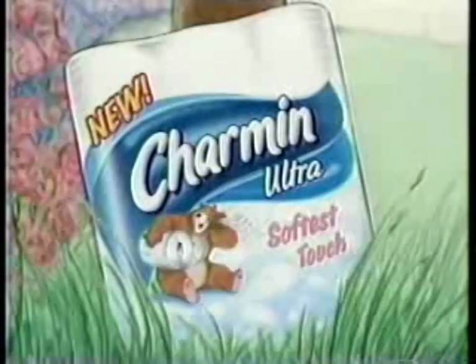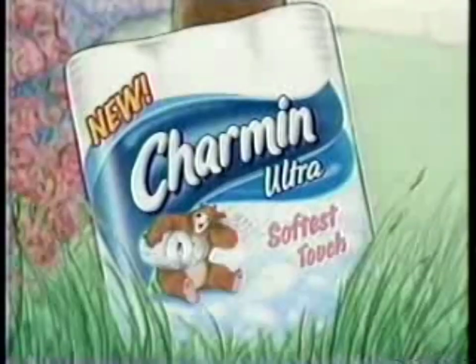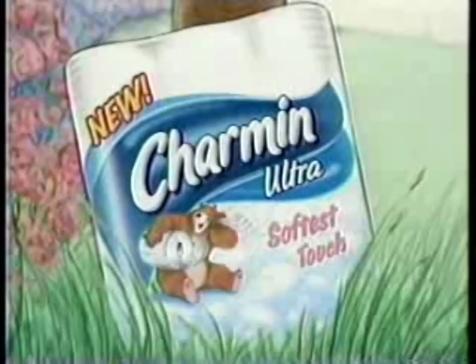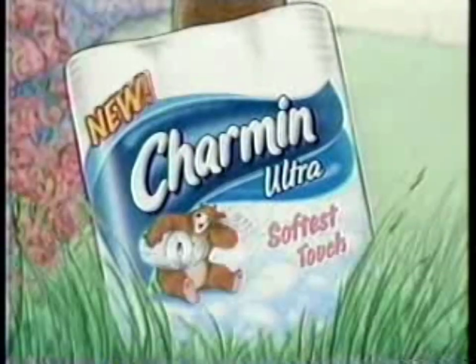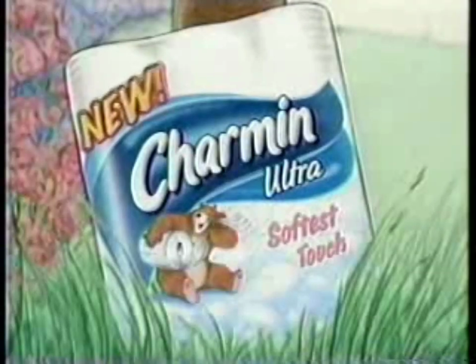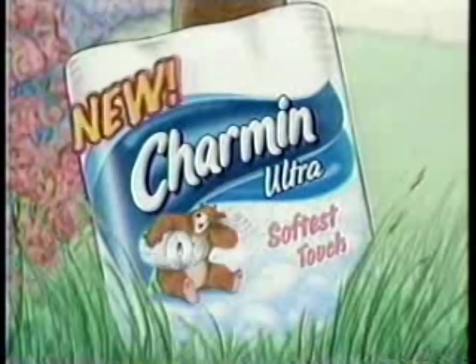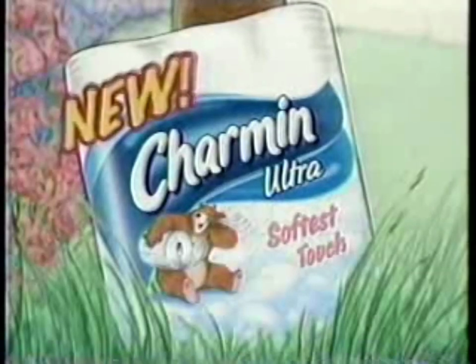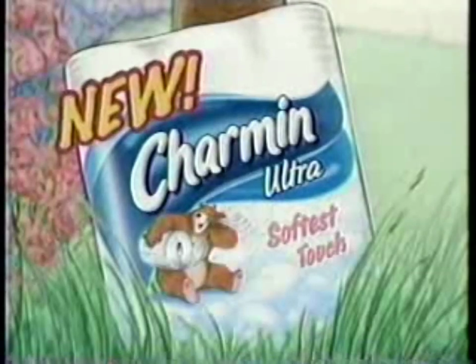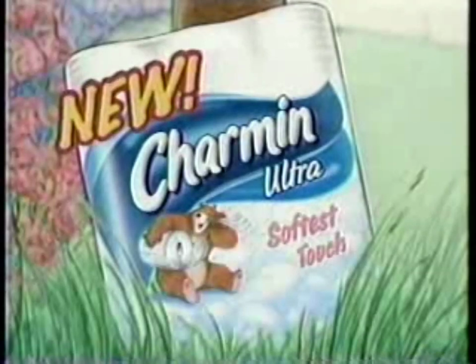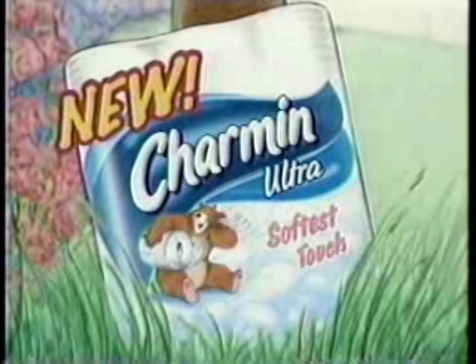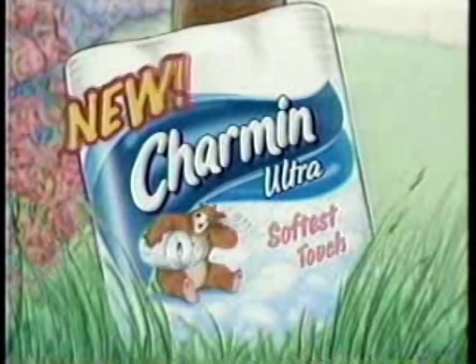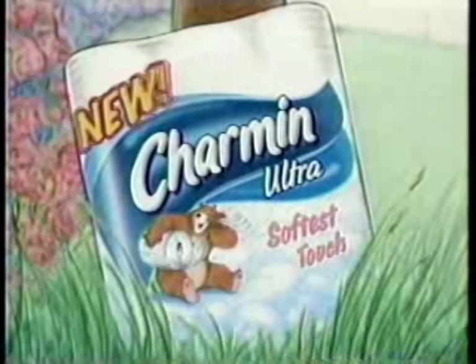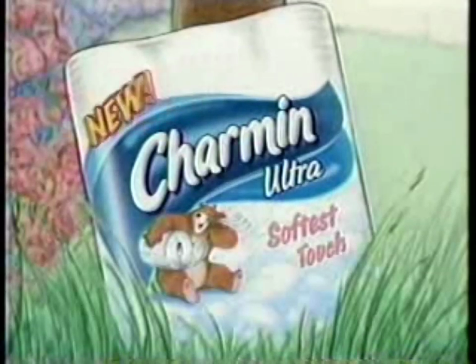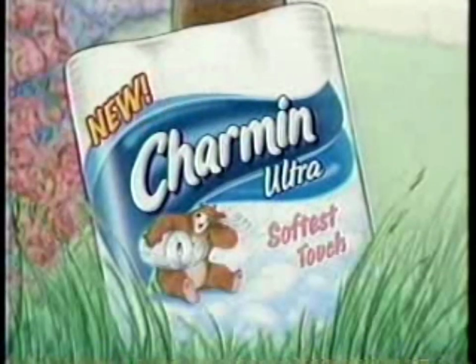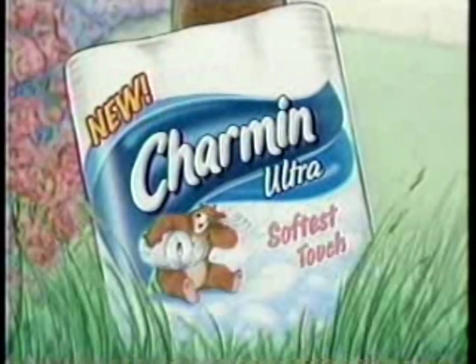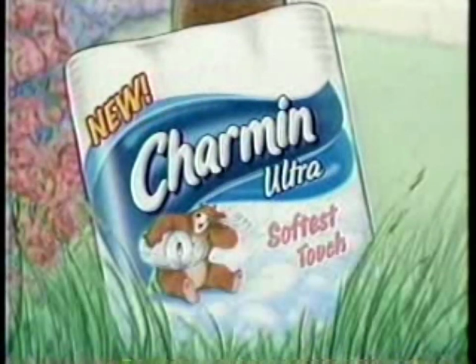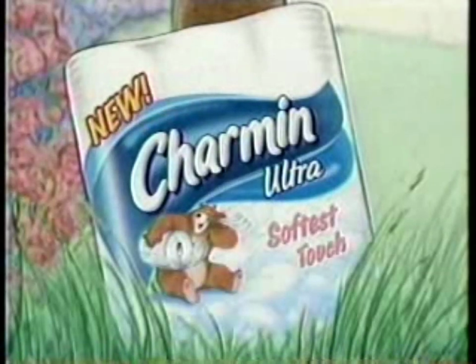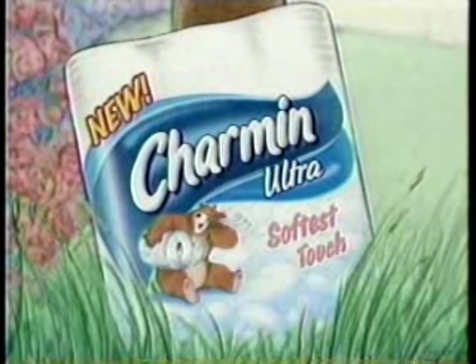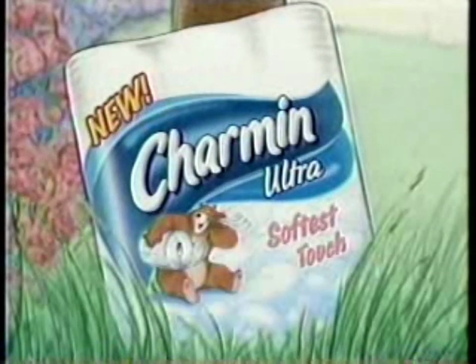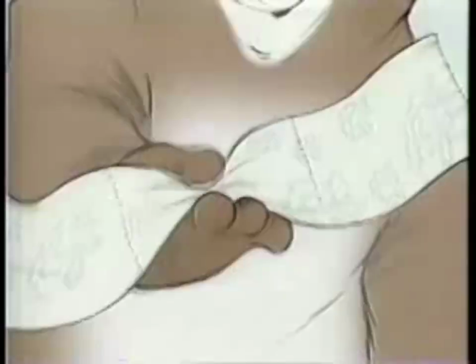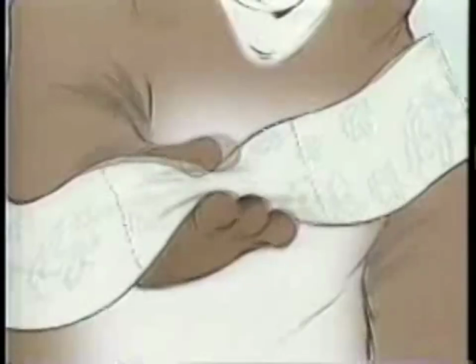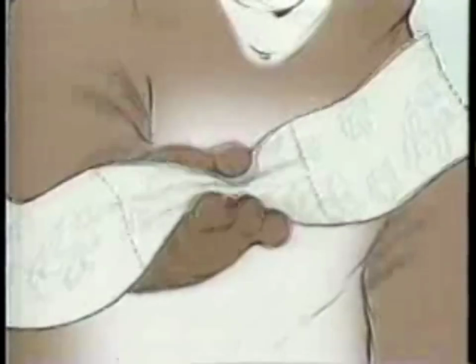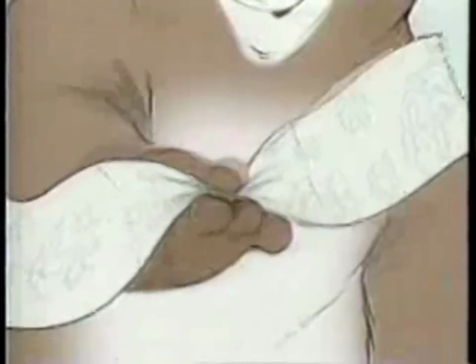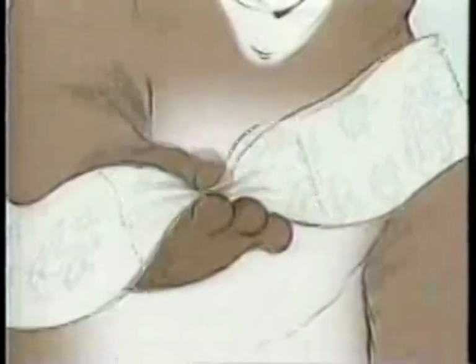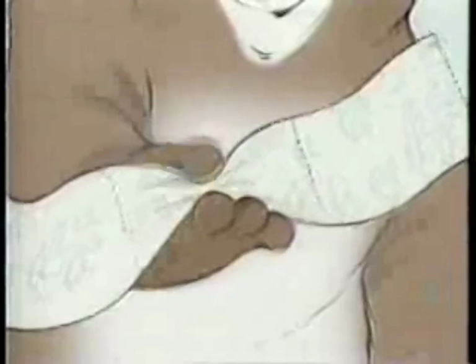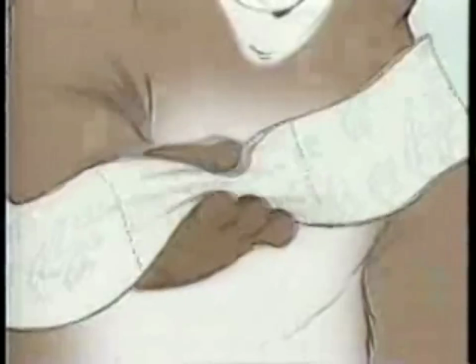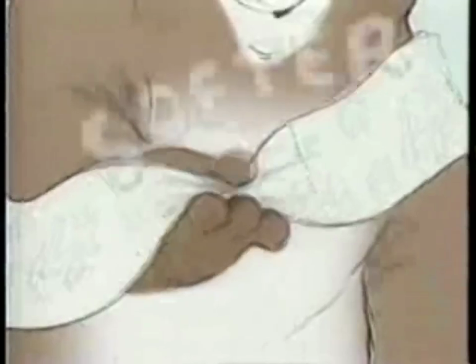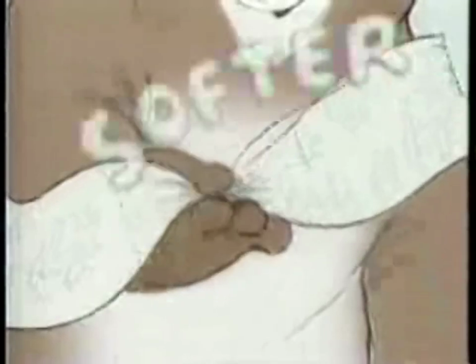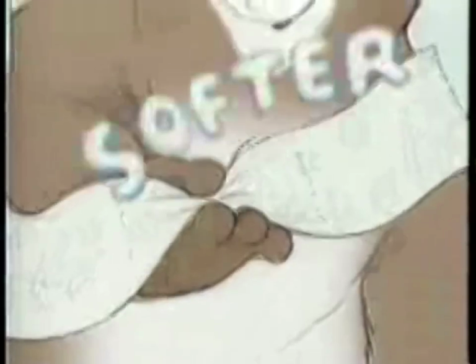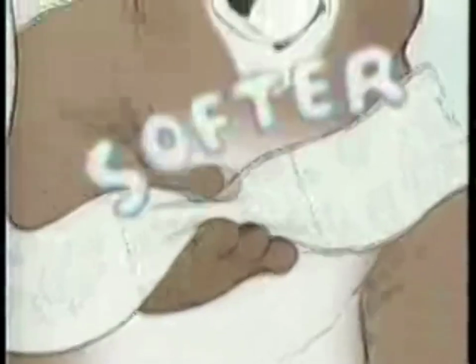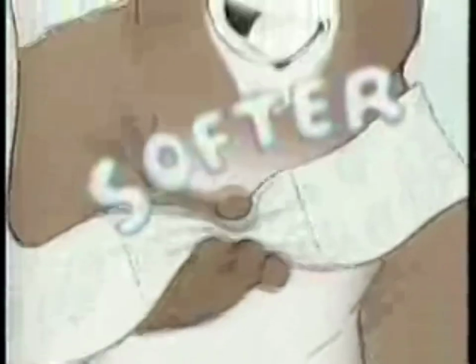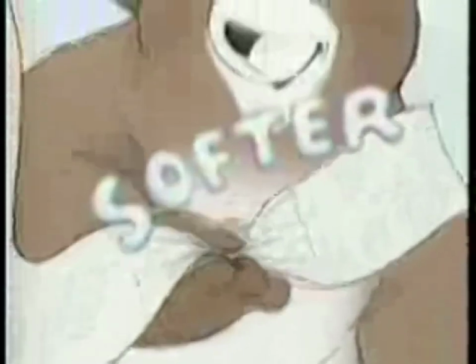Introducing new Charmin Ultra. It's not just new, it's better. It's softer.